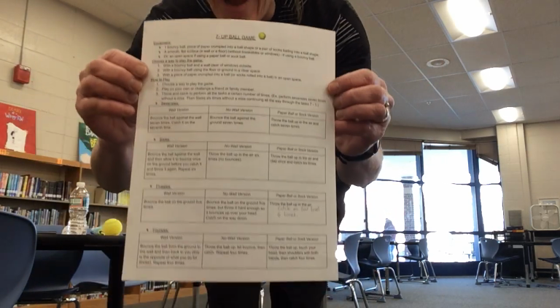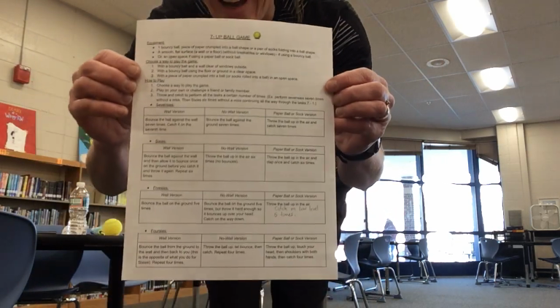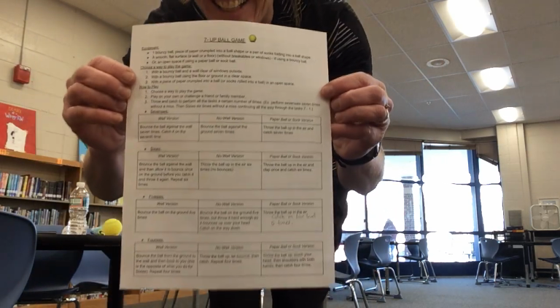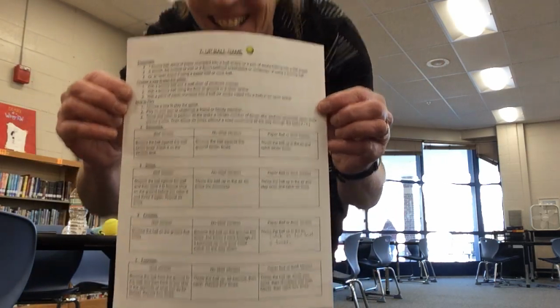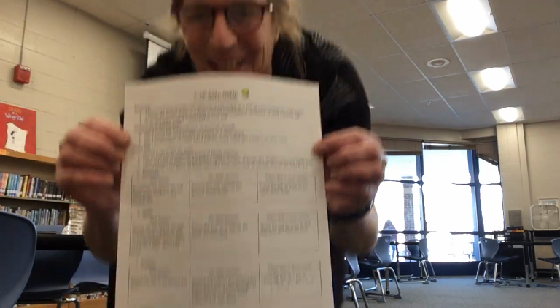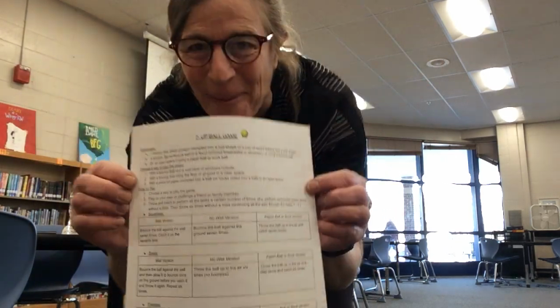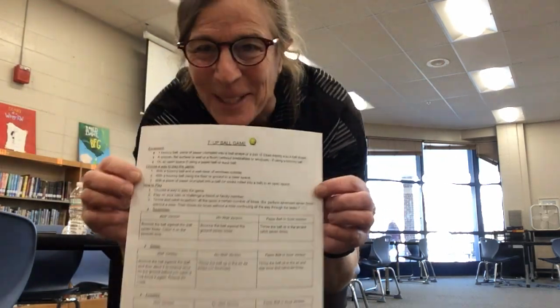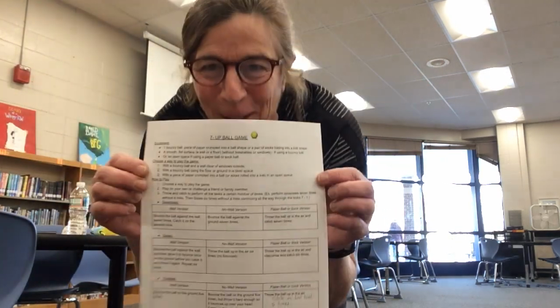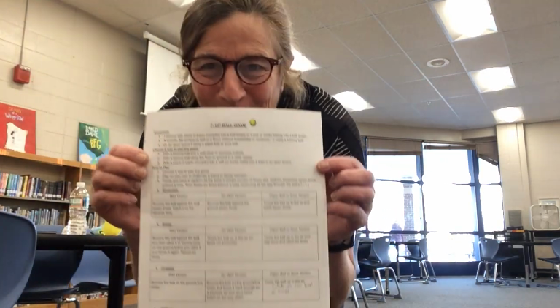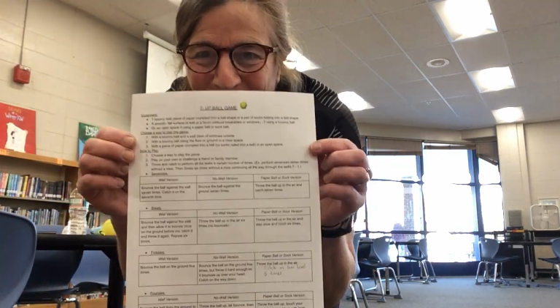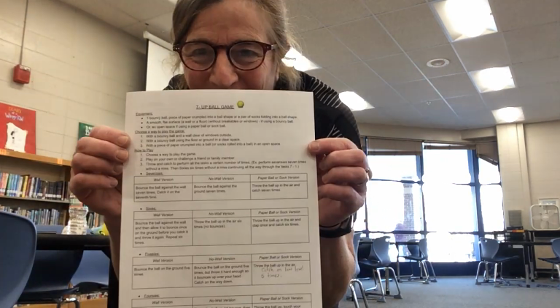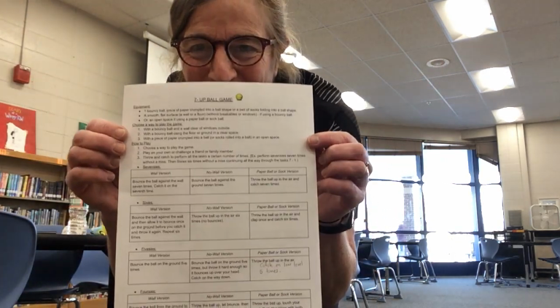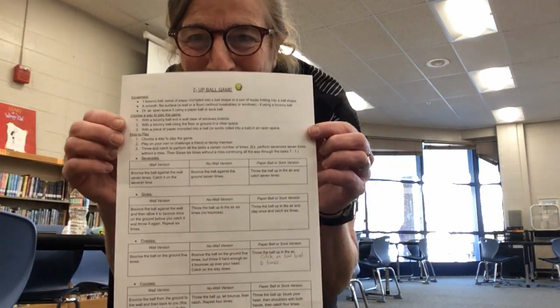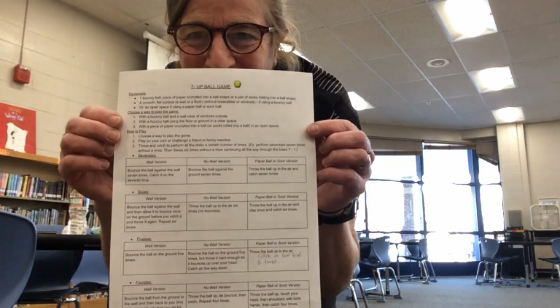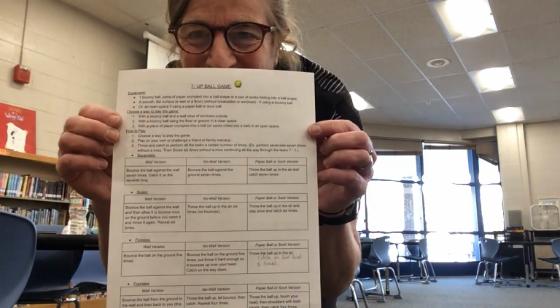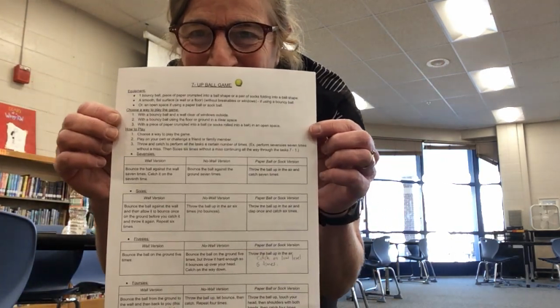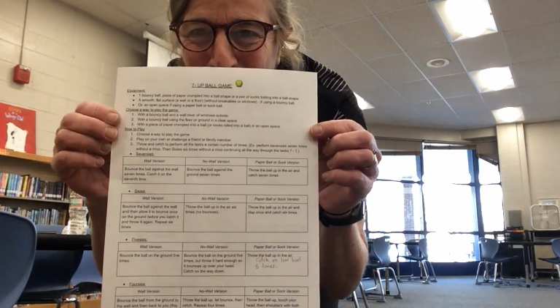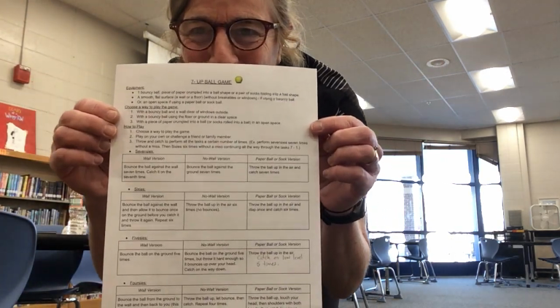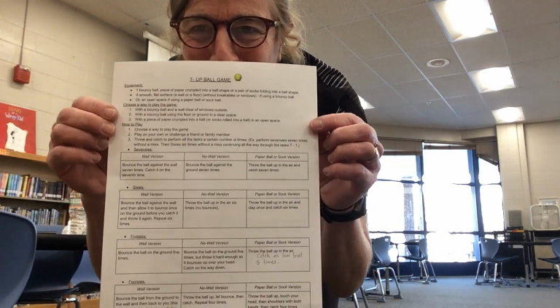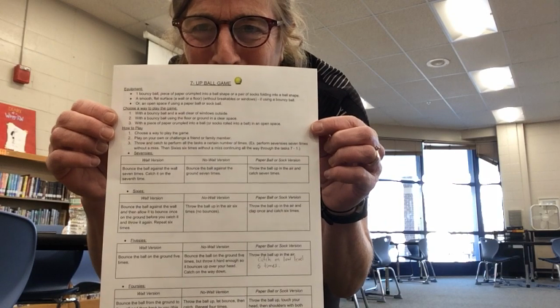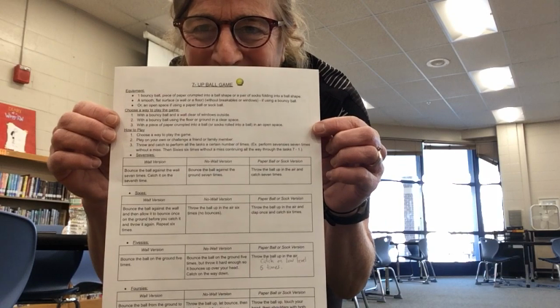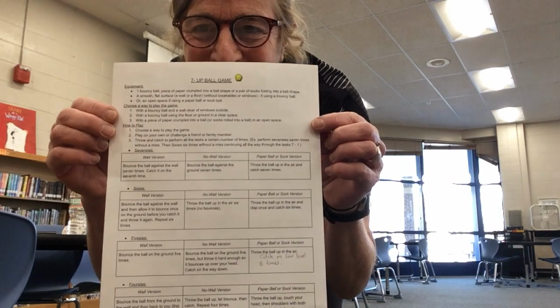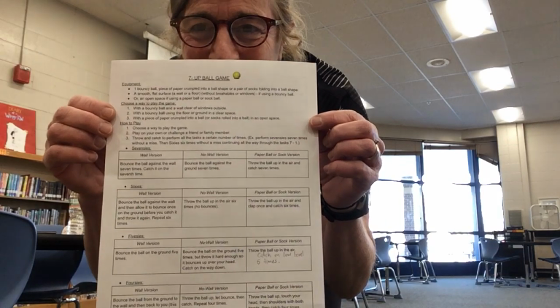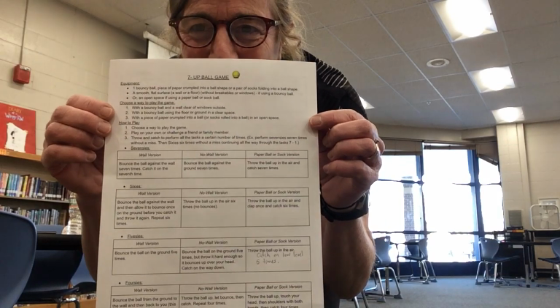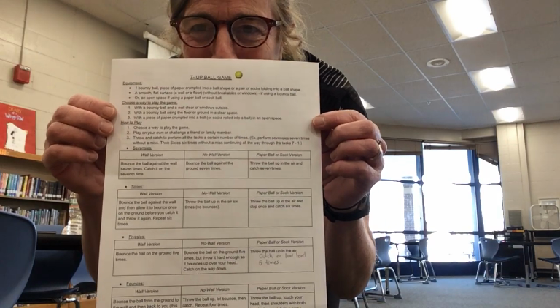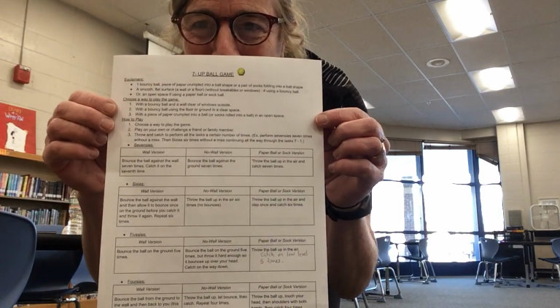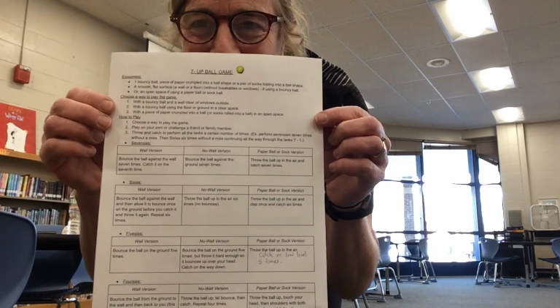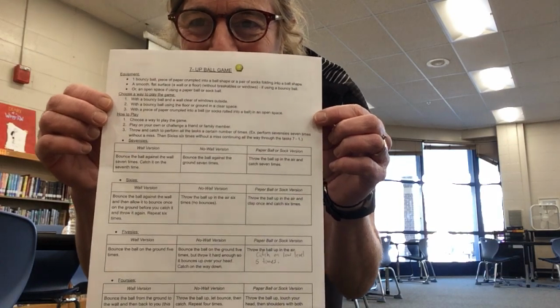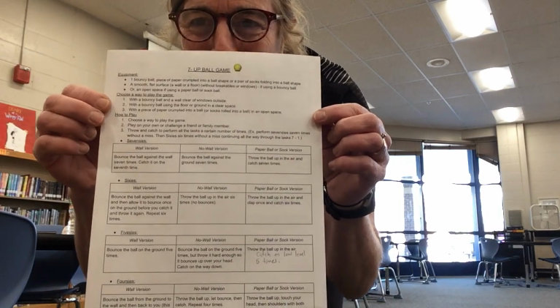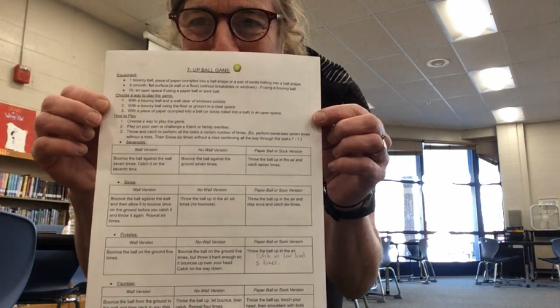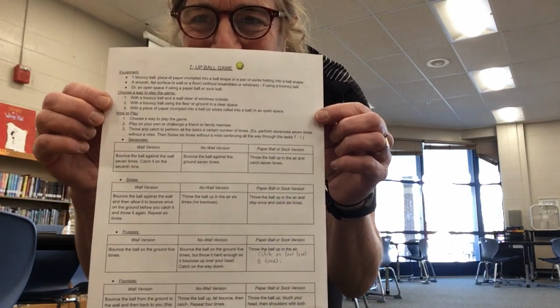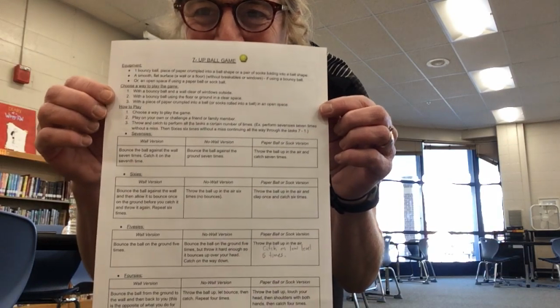Hi, it's Miss Miller from NES, and we are going to be playing 7-Up, the ball game.